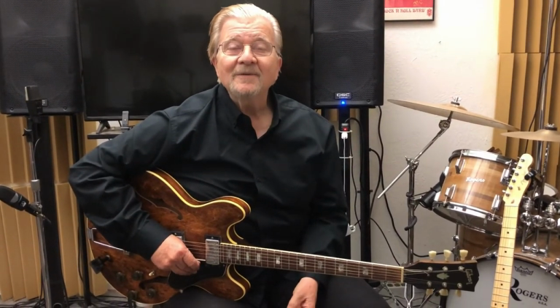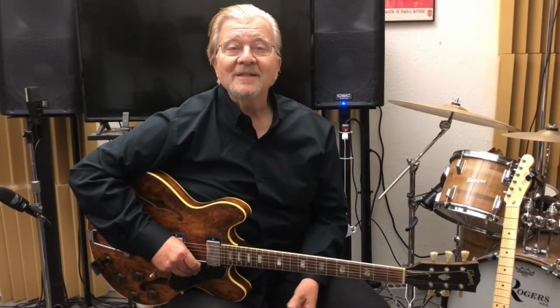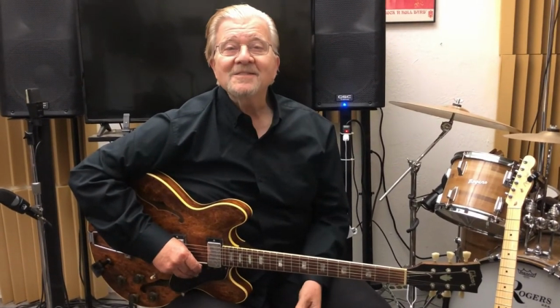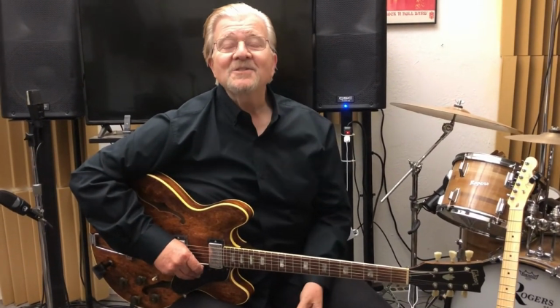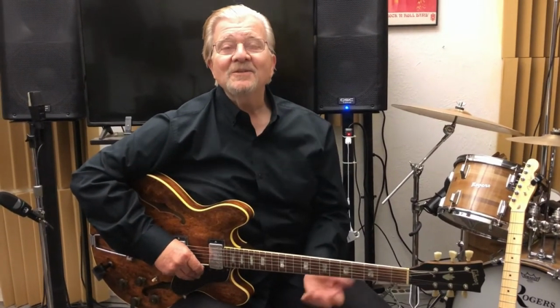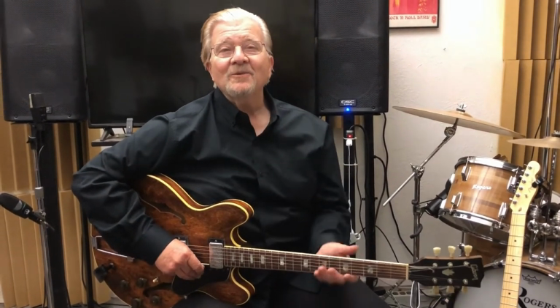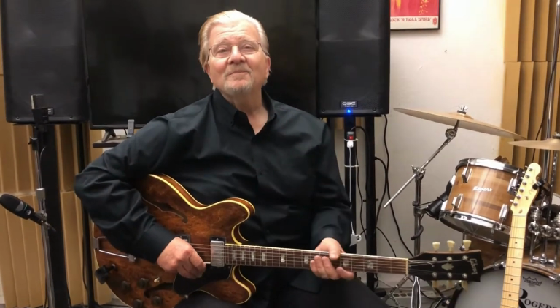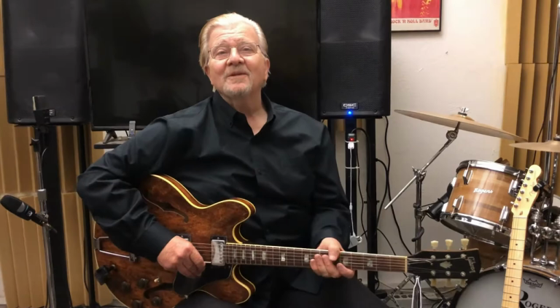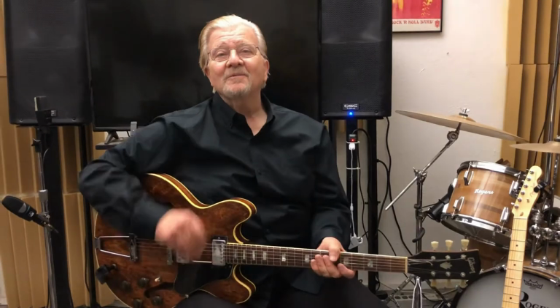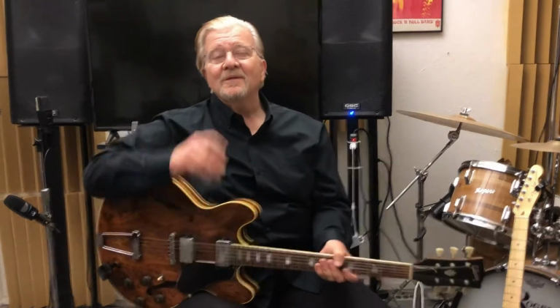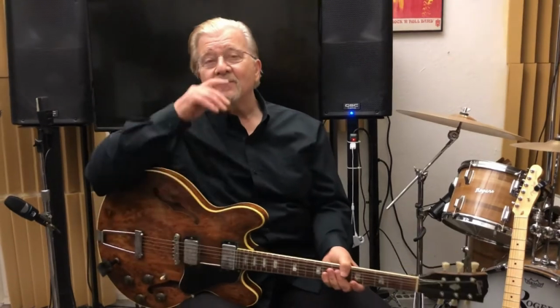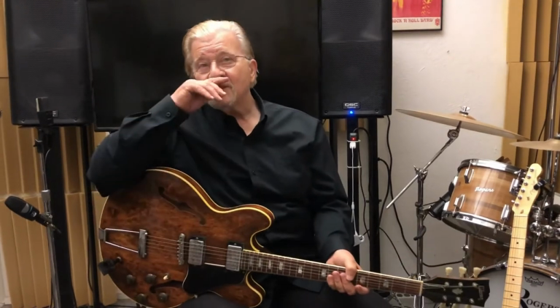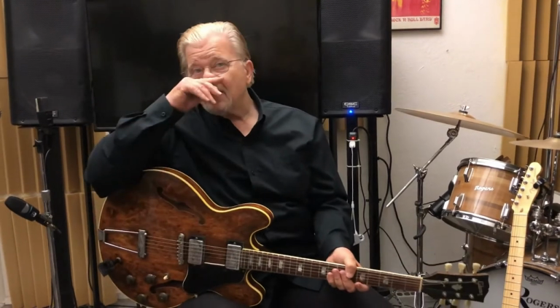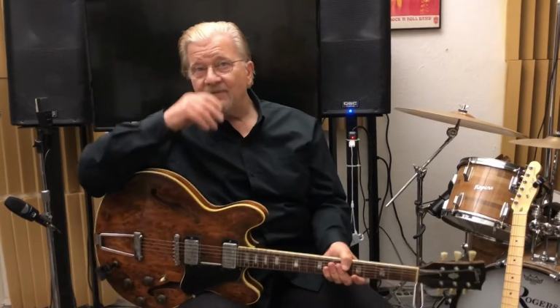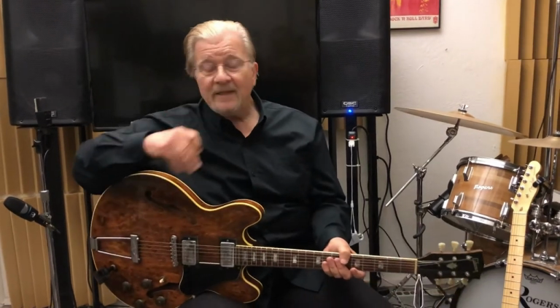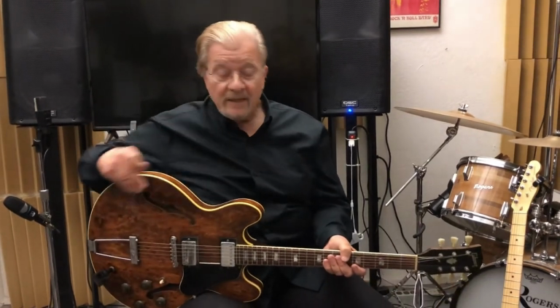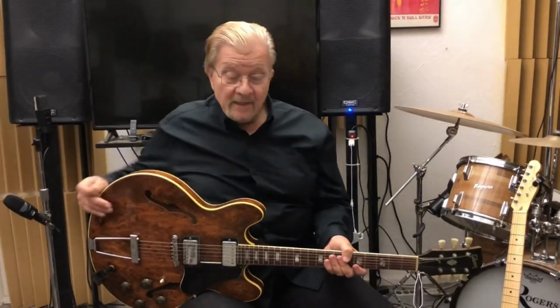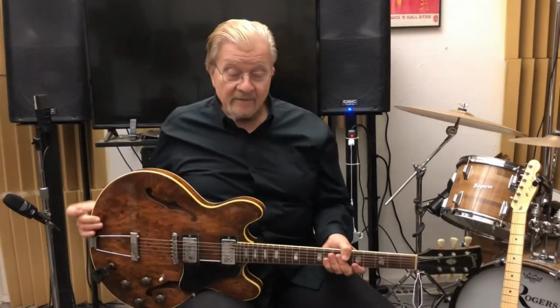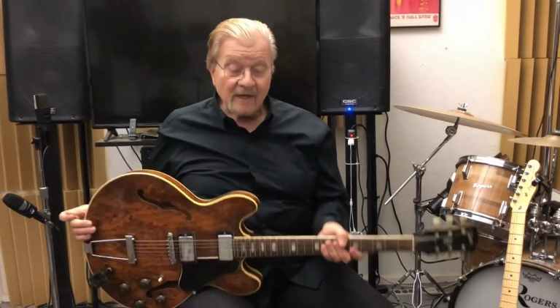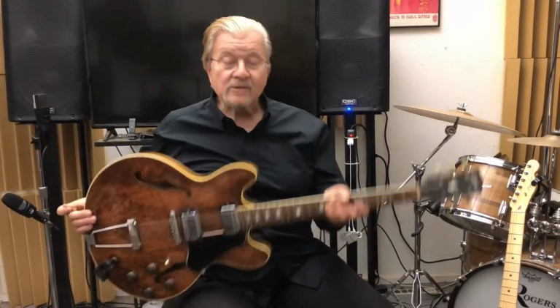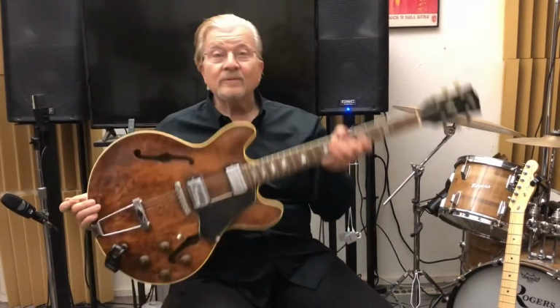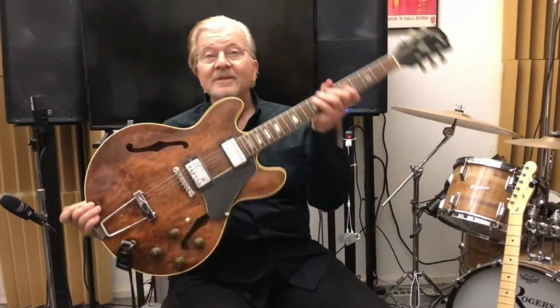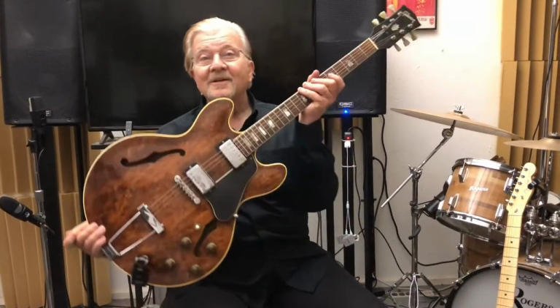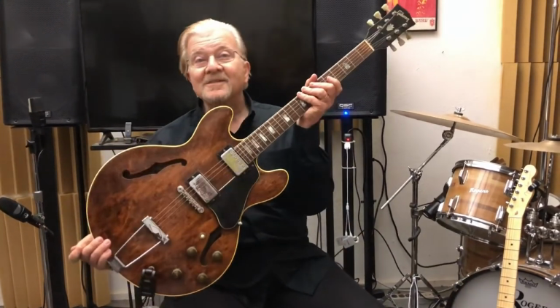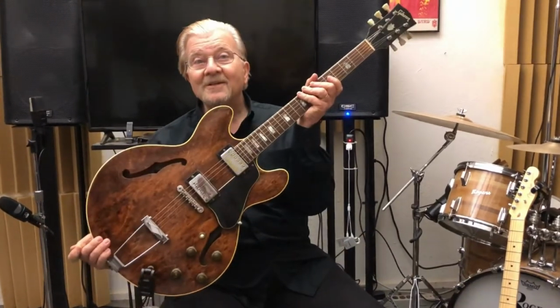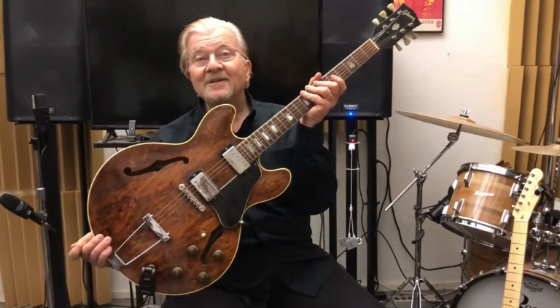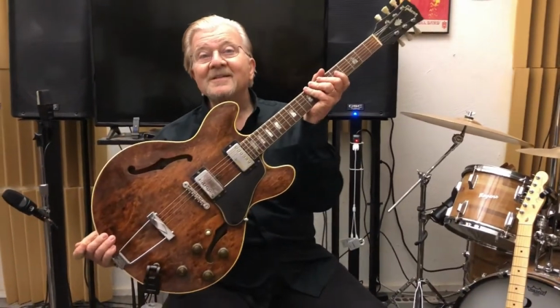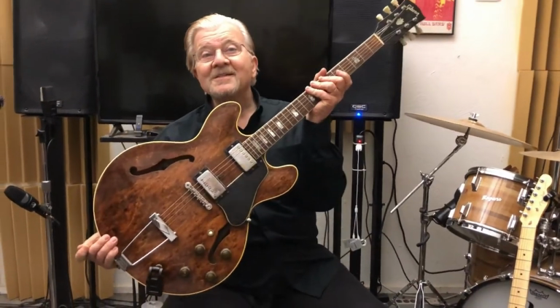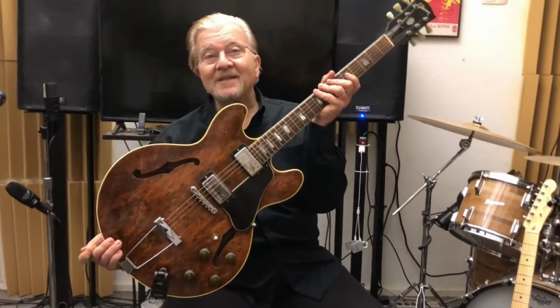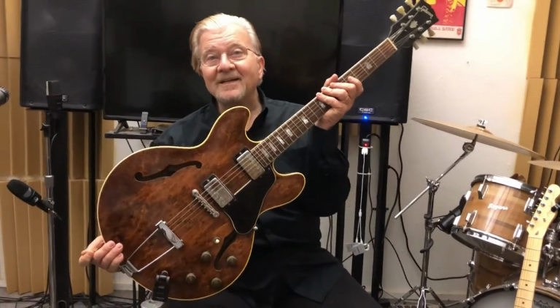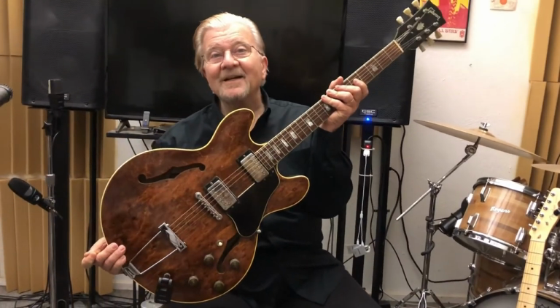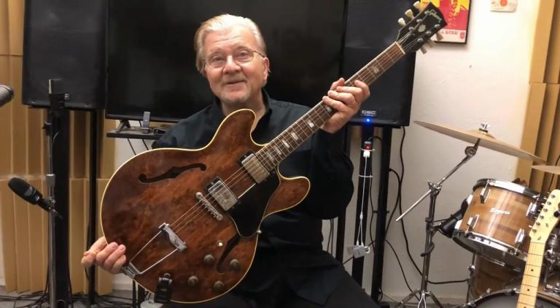Anyway, this is Gene Thorpe, Little Red Wrister TV, the Box Room Guitar Center, signing out.